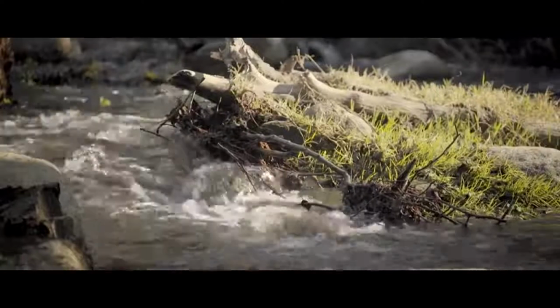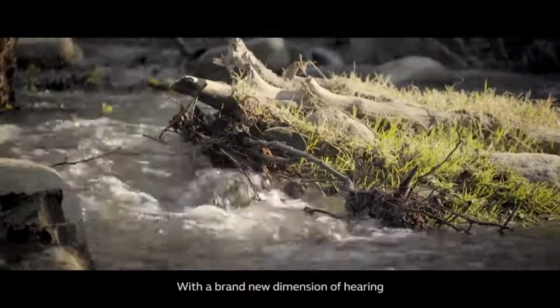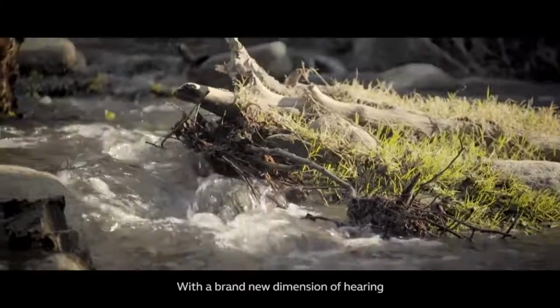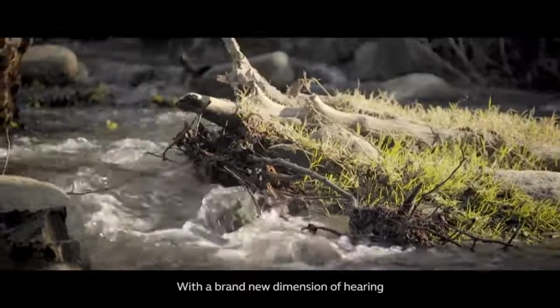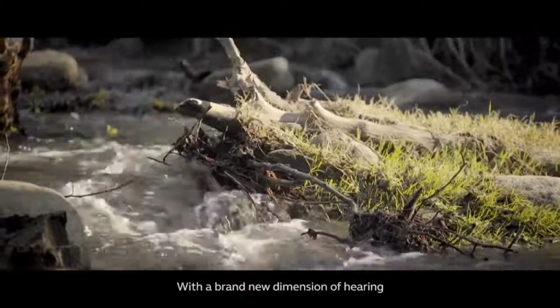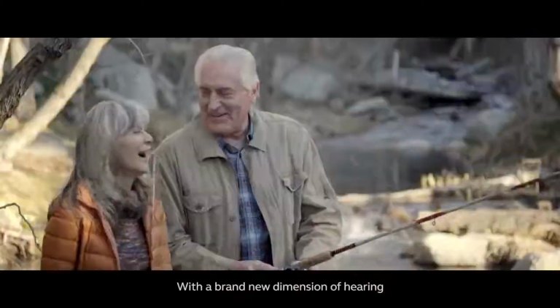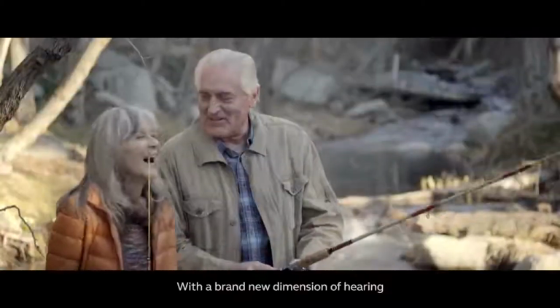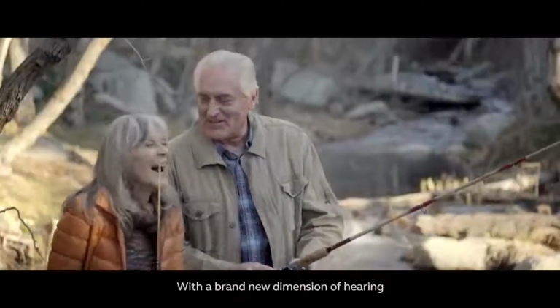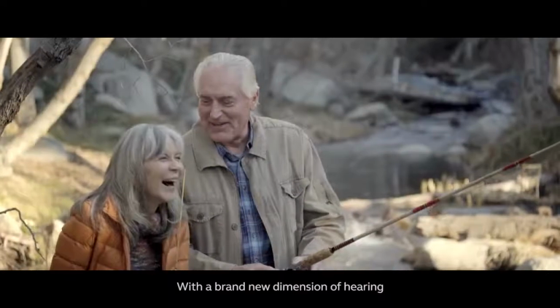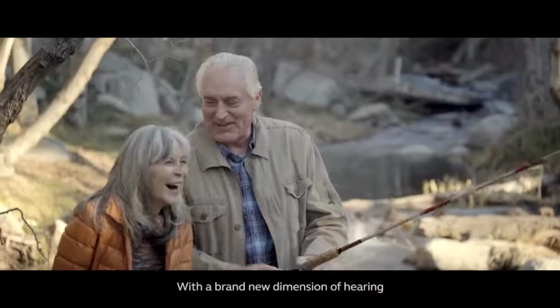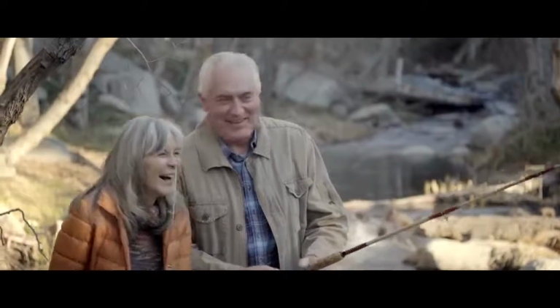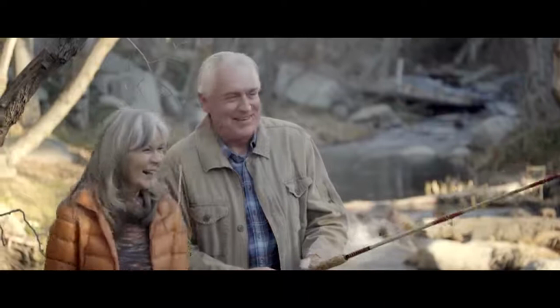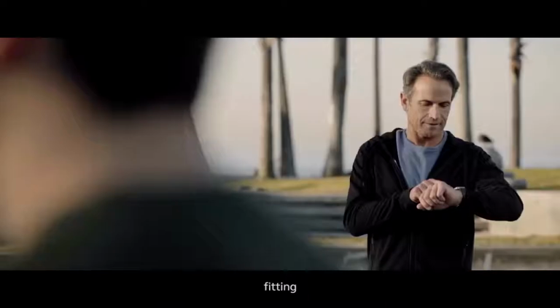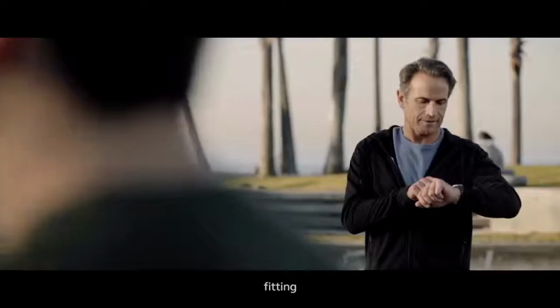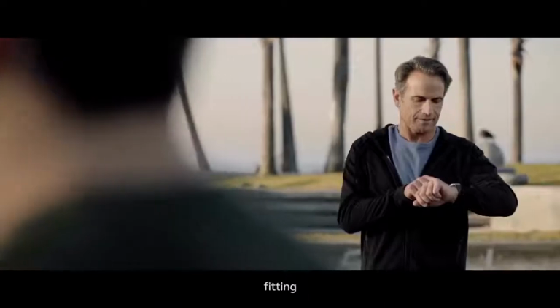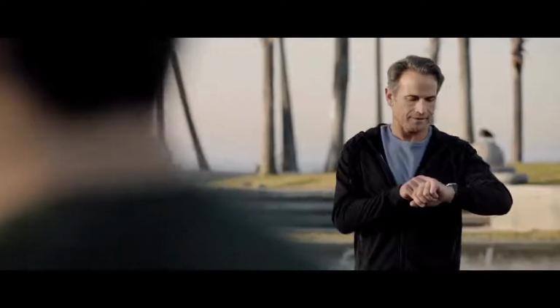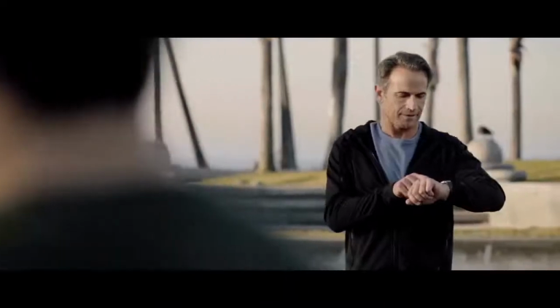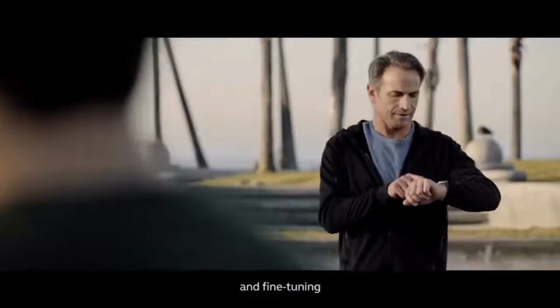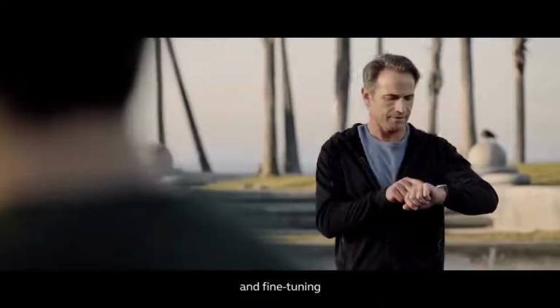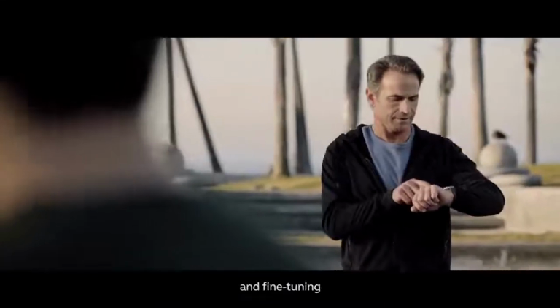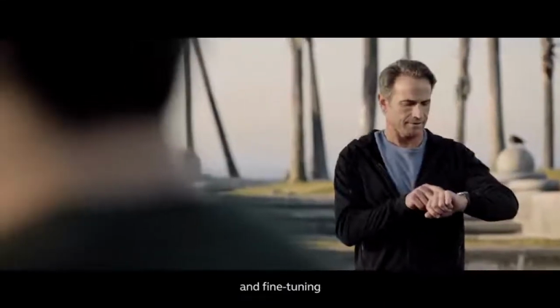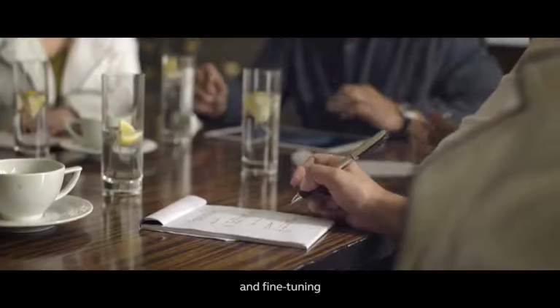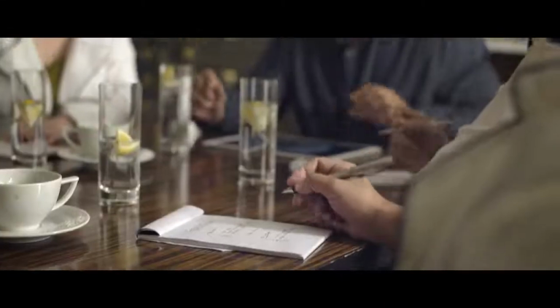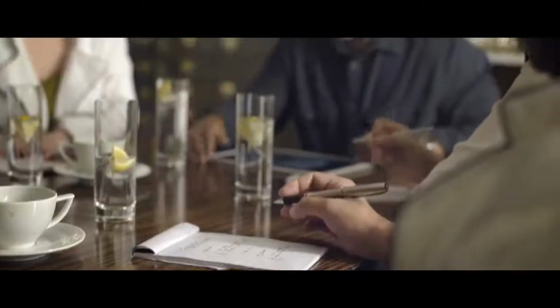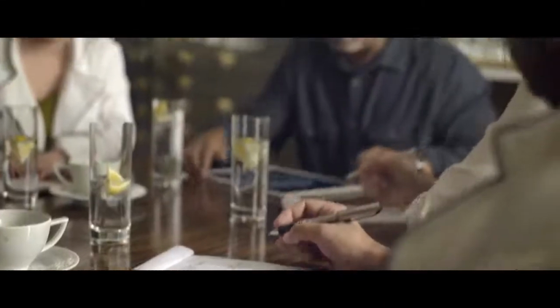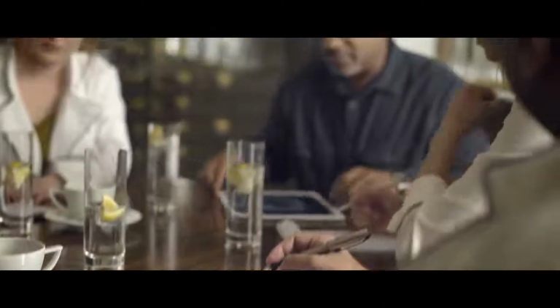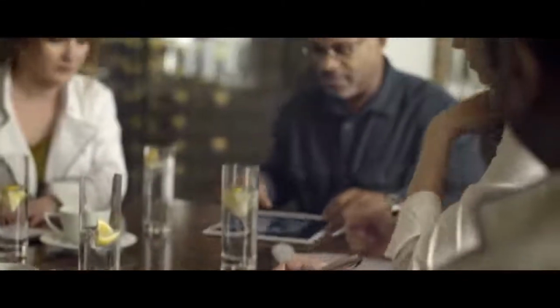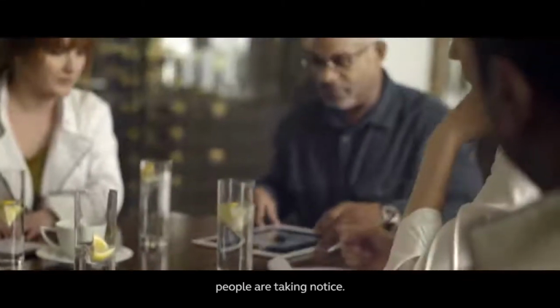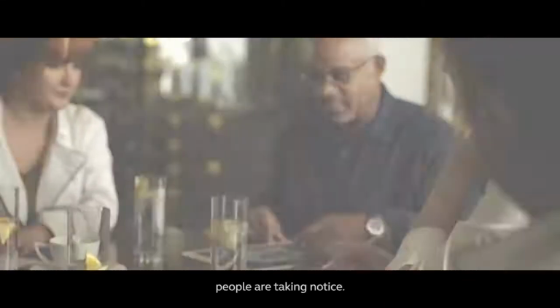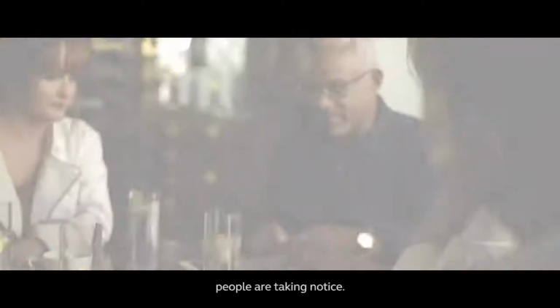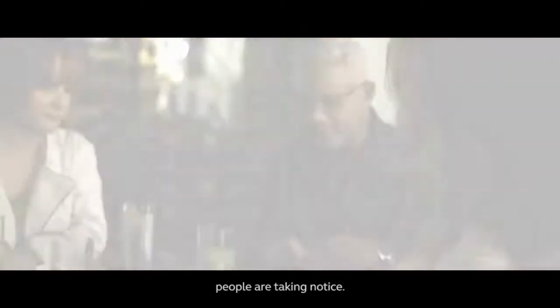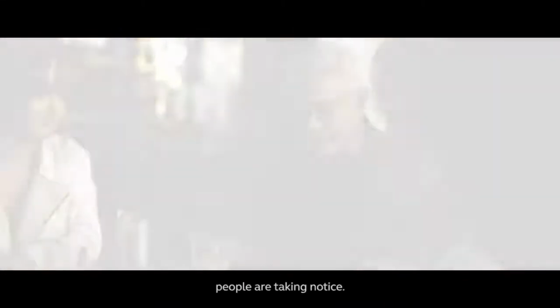With a brand new dimension of hearing, fitting, and fine-tuning, people are taking notice.